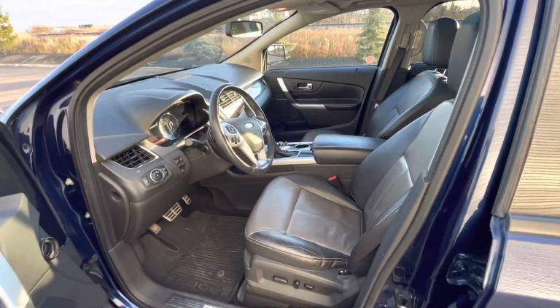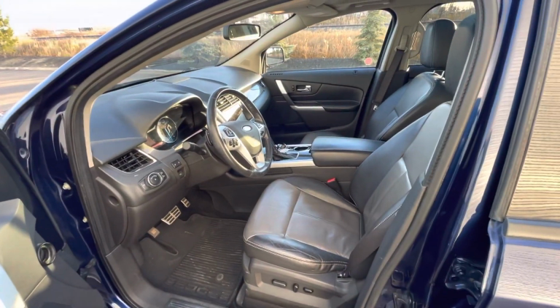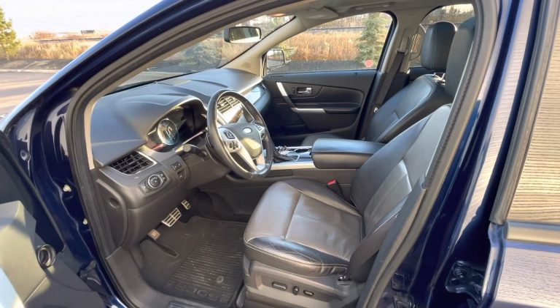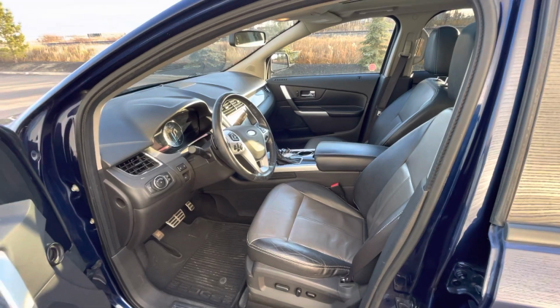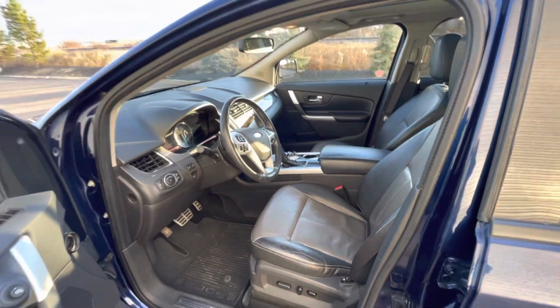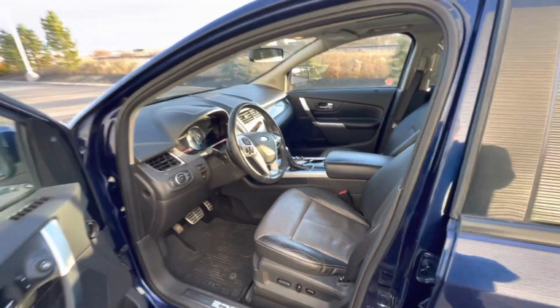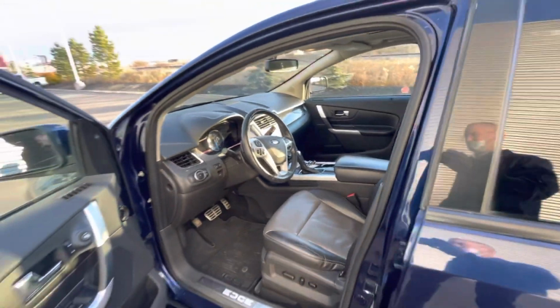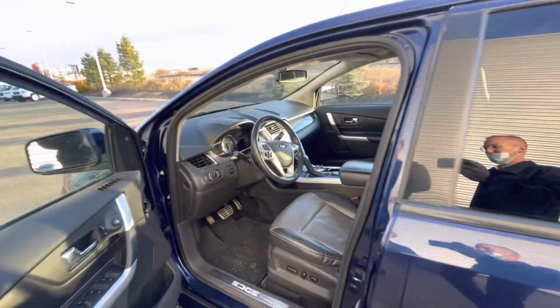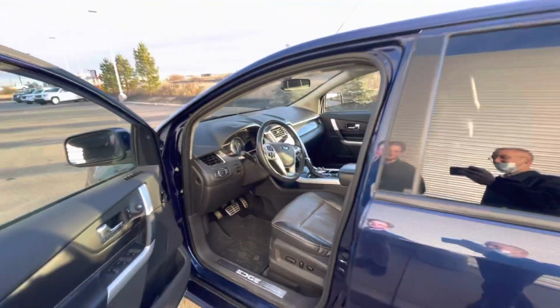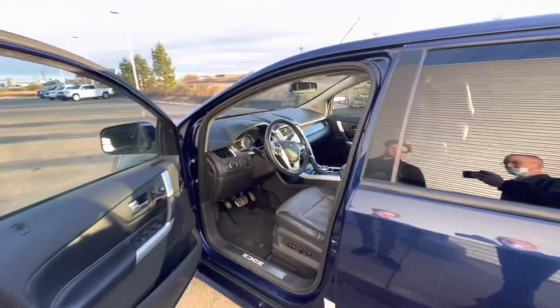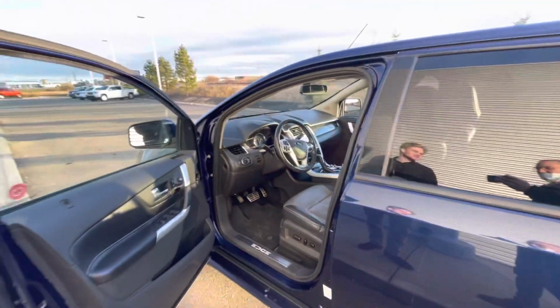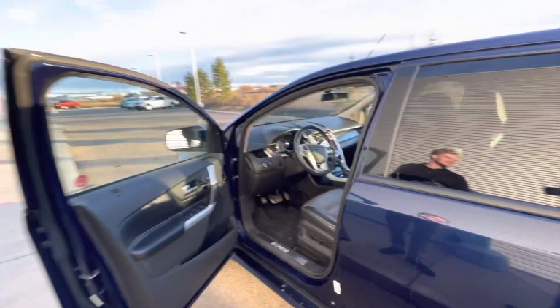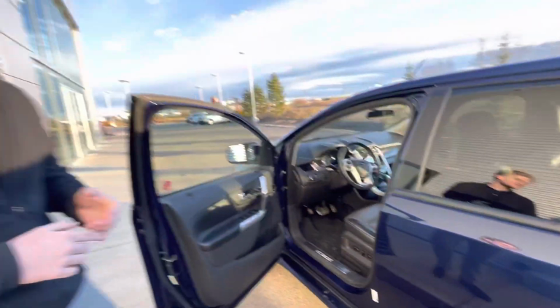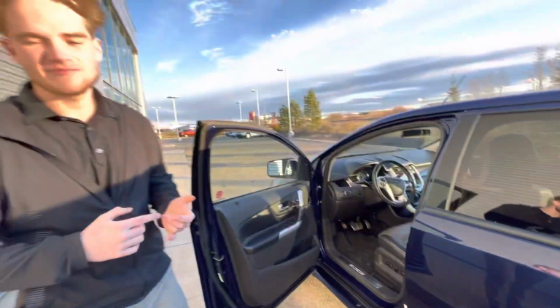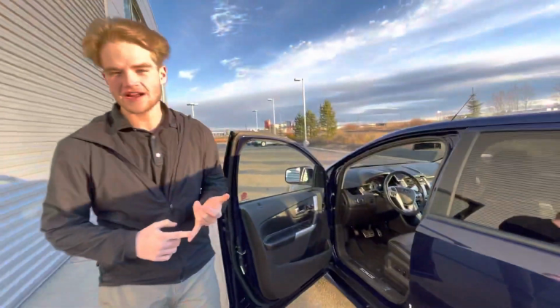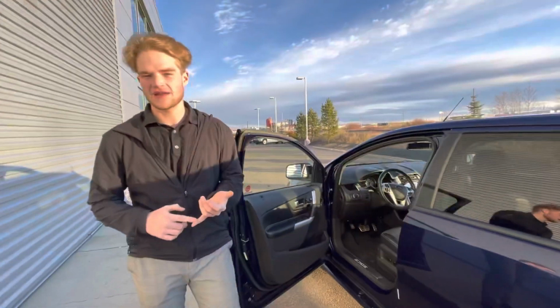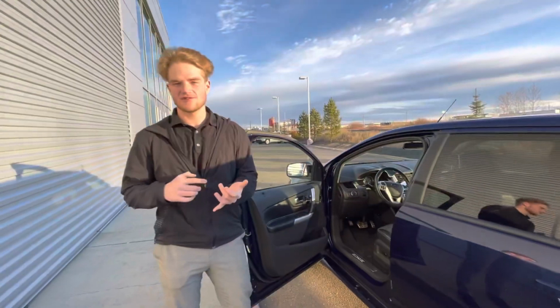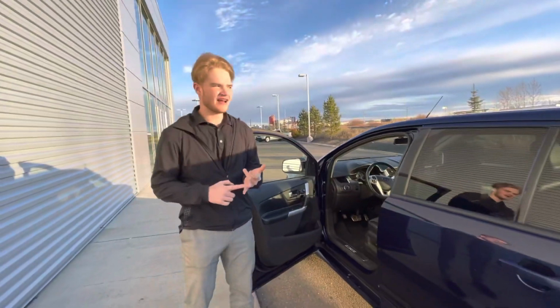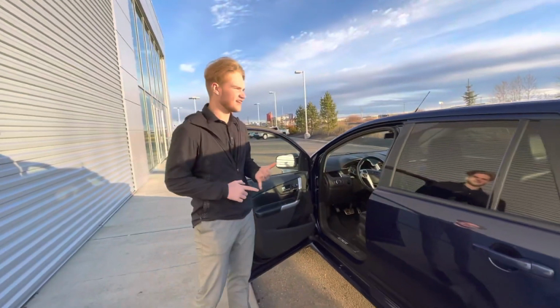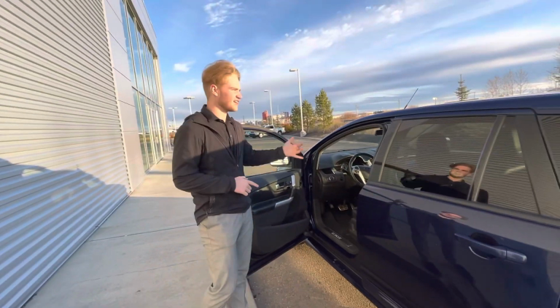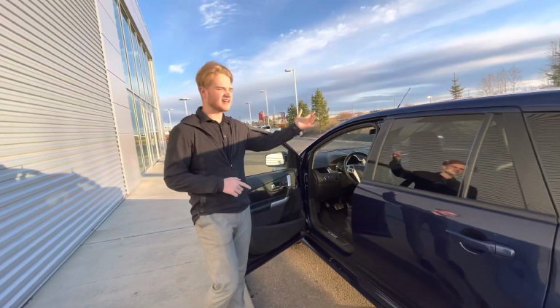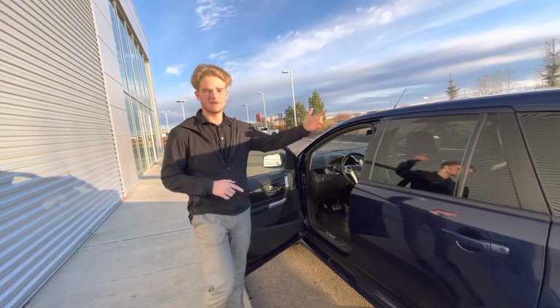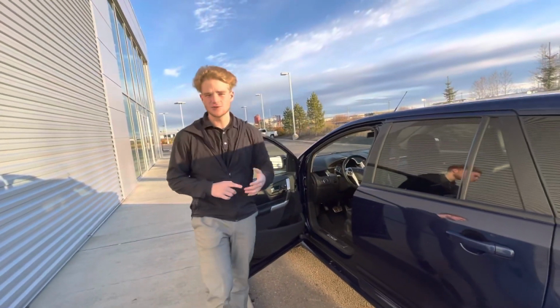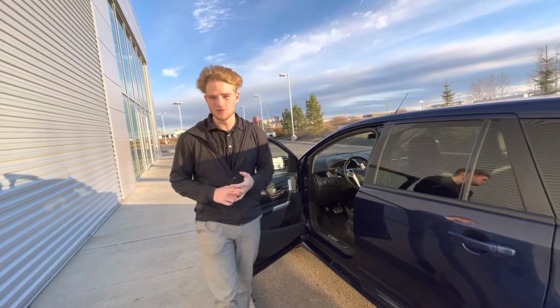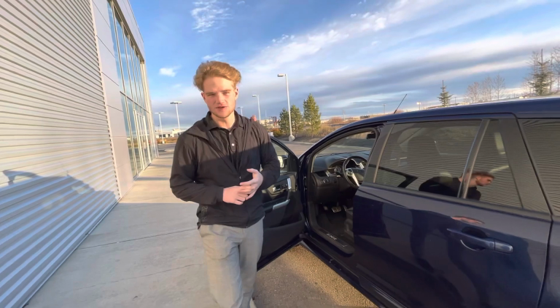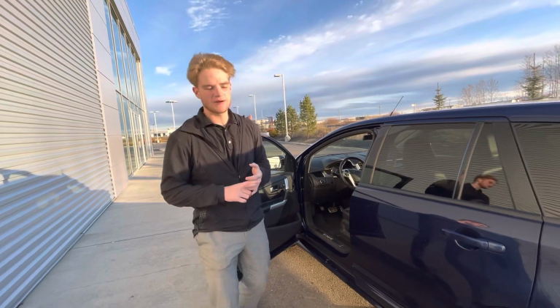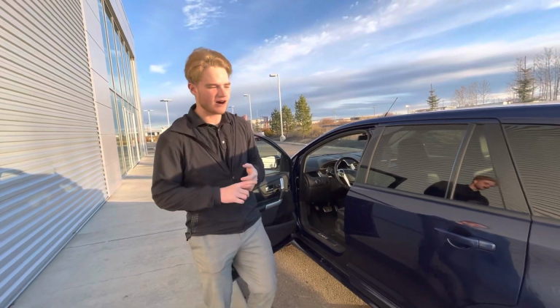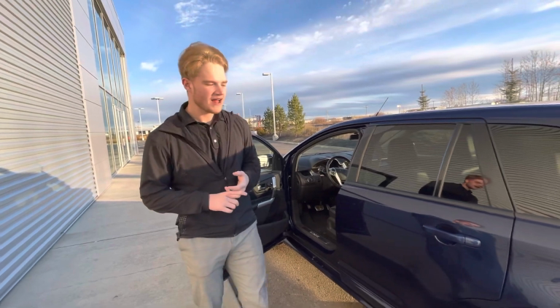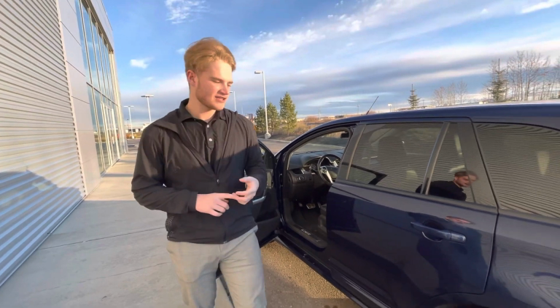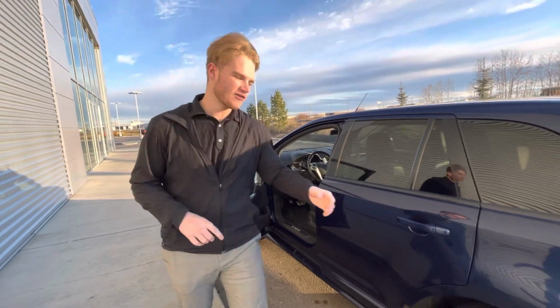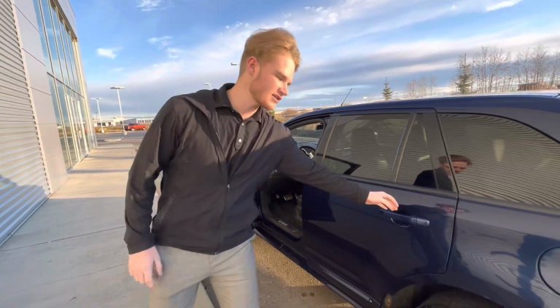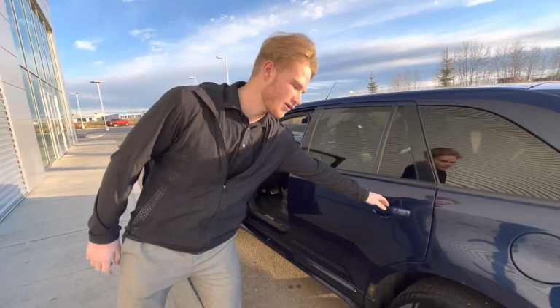This vehicle is going to come with some great features like heated seats, backup camera, navigation, a nice big dual sunroof up top, and so much more.